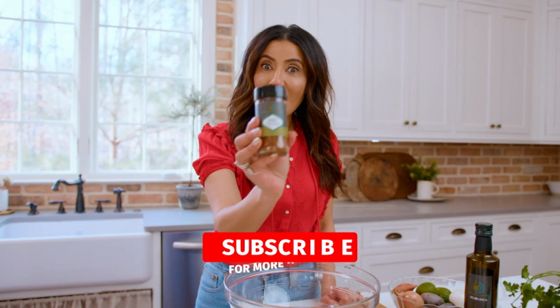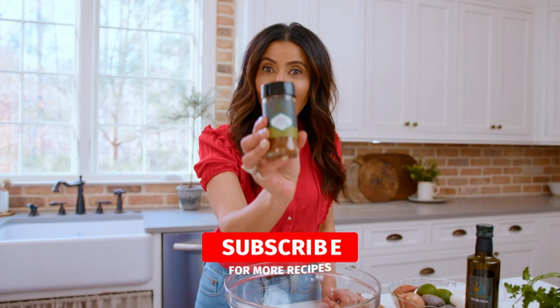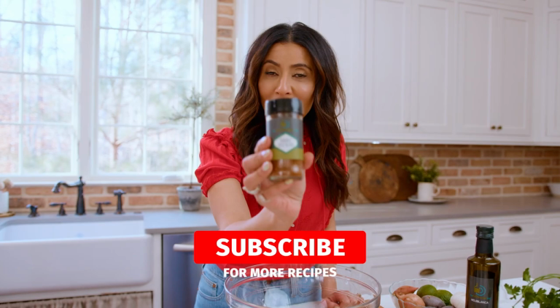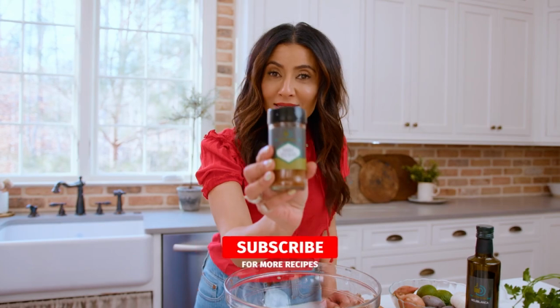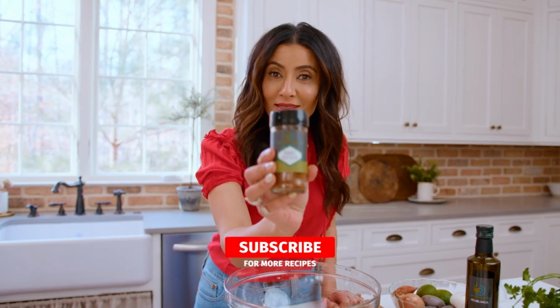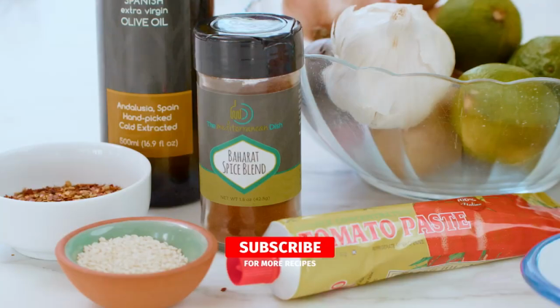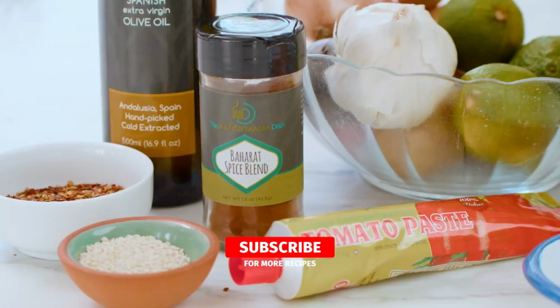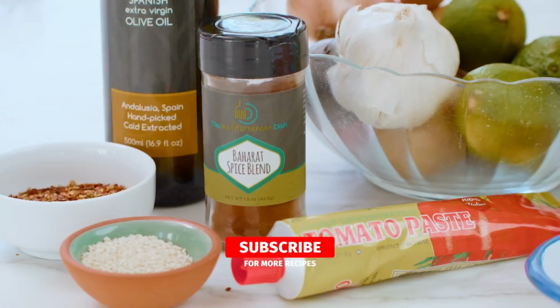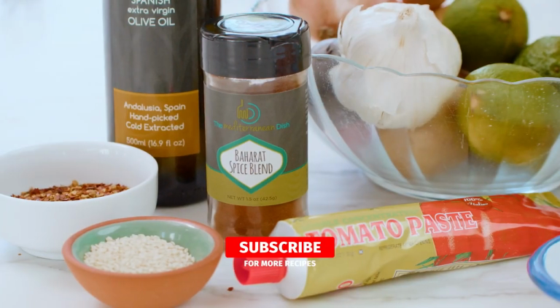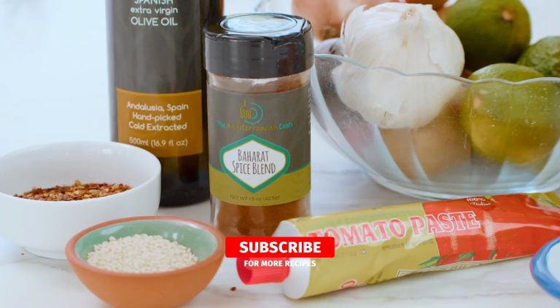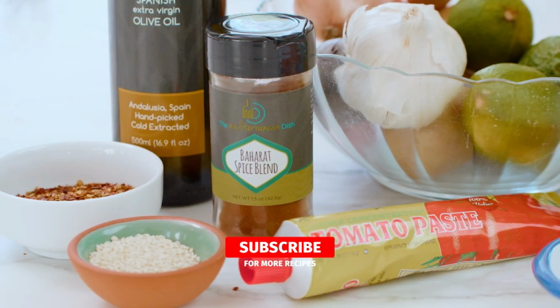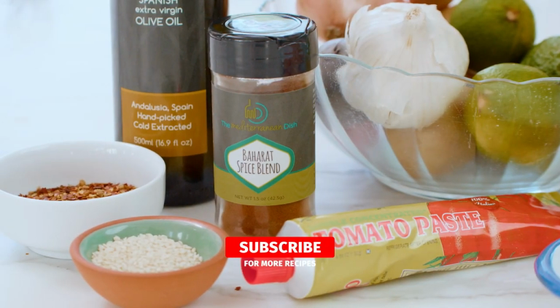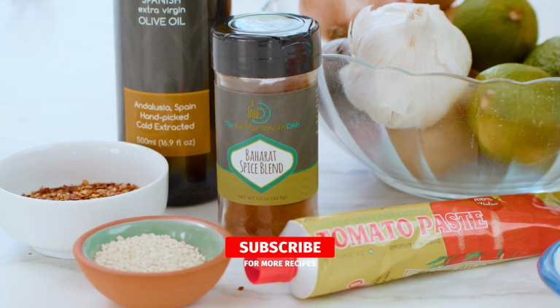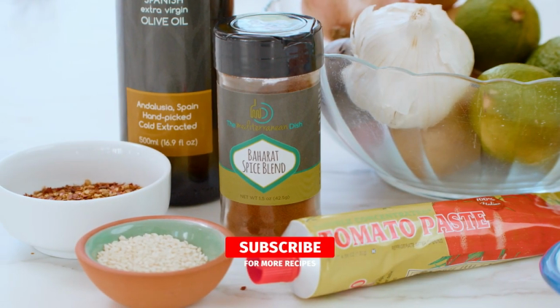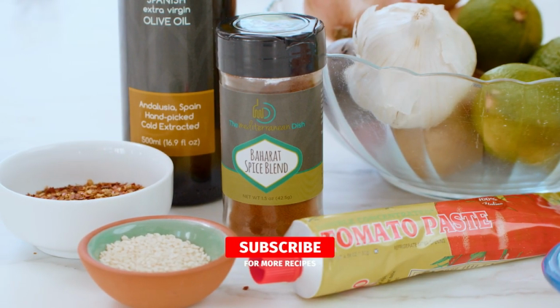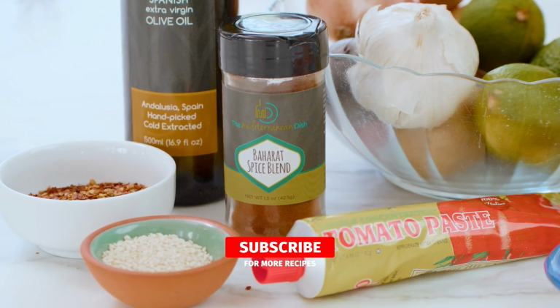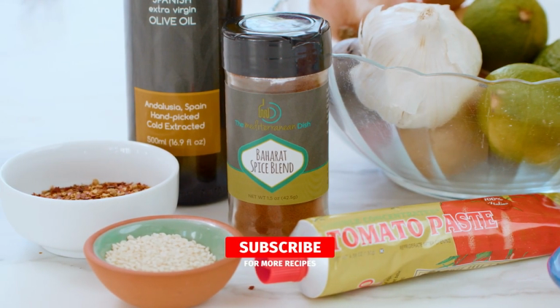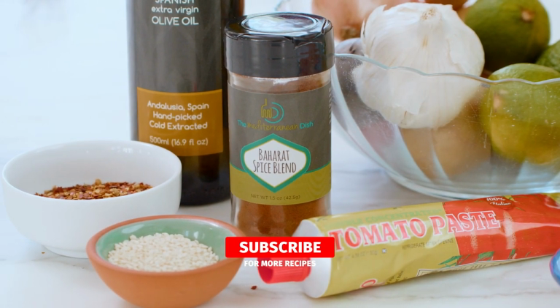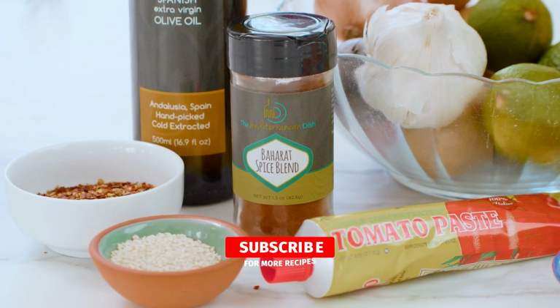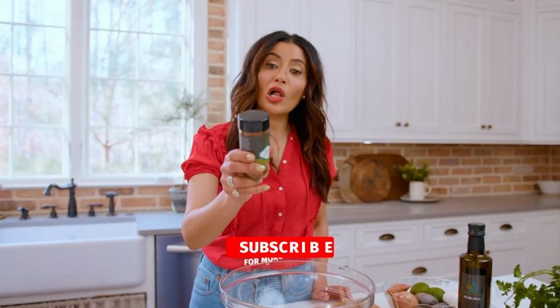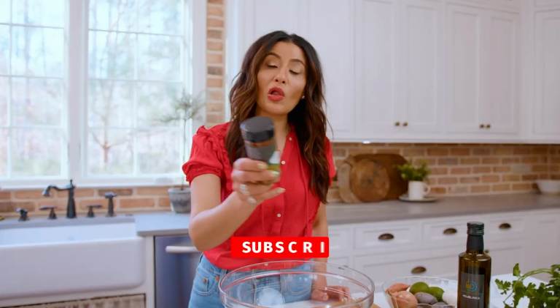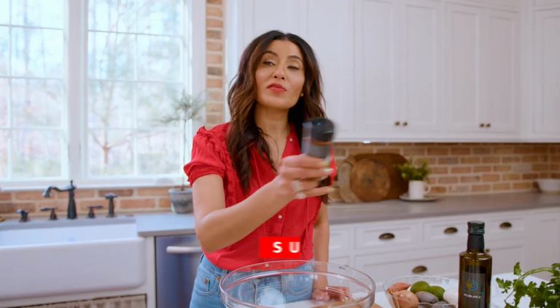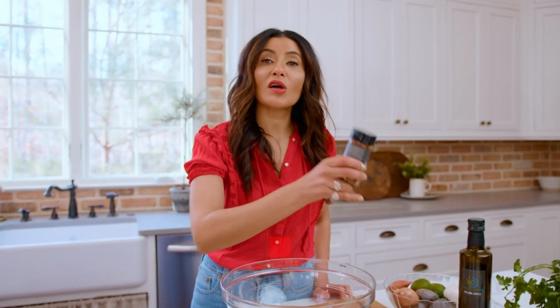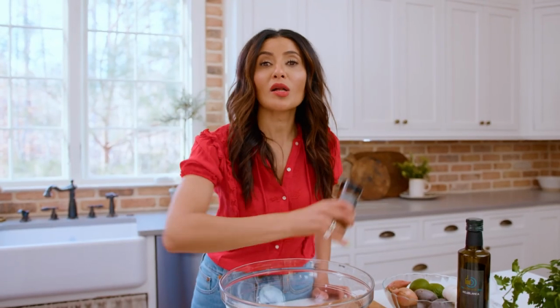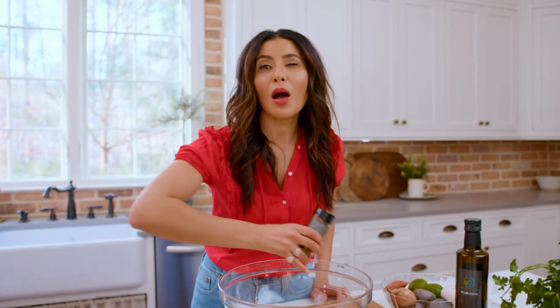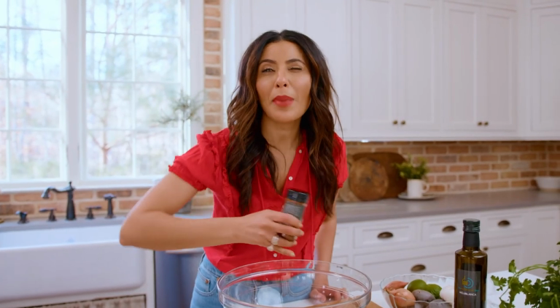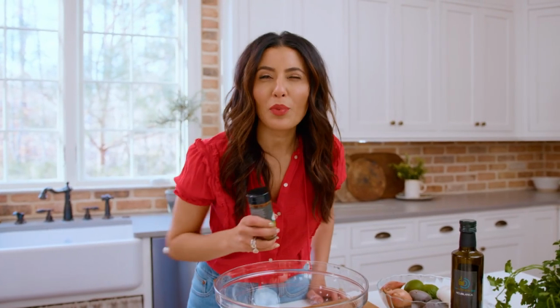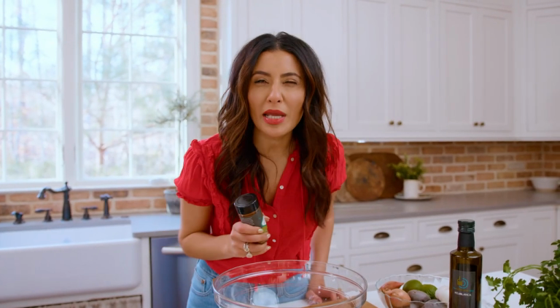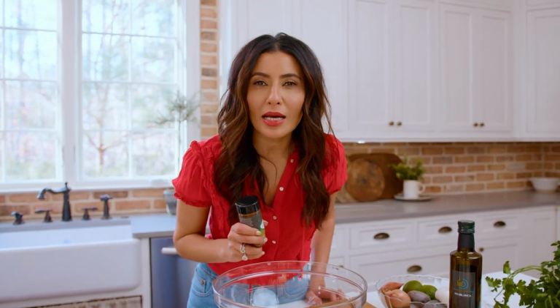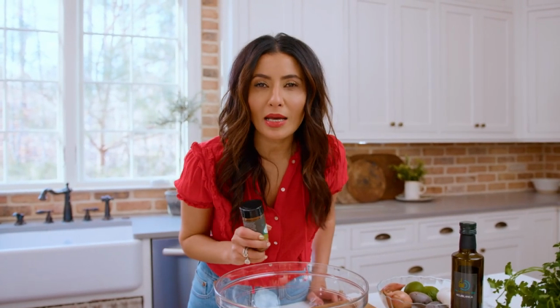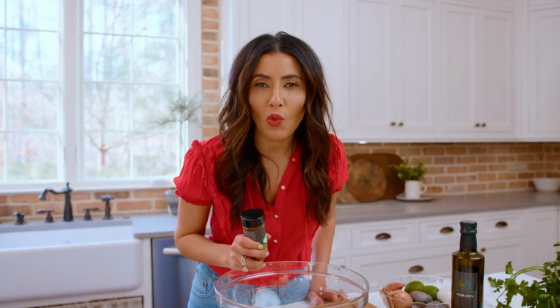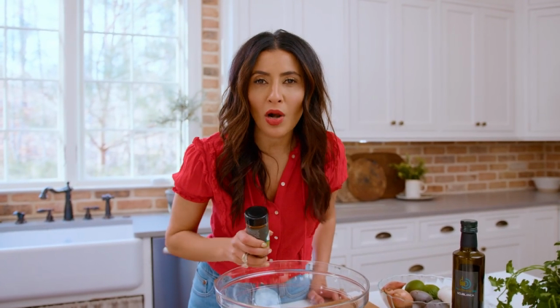Baharat is a spice blend, and it has cinnamon, cloves, cardamom, paprika, and more.